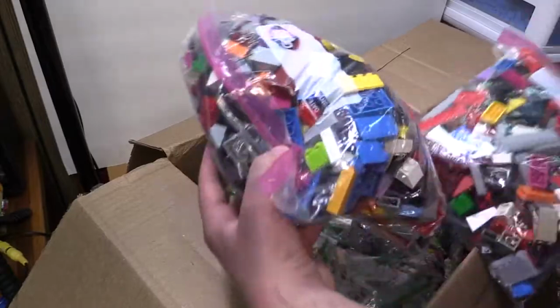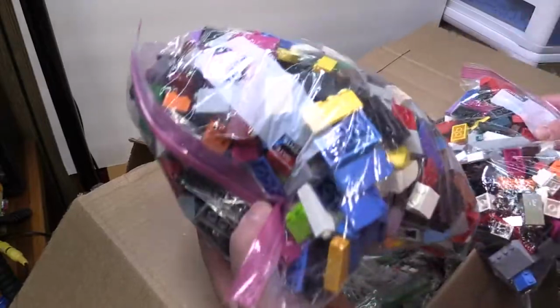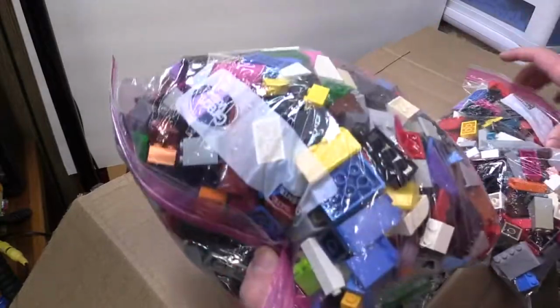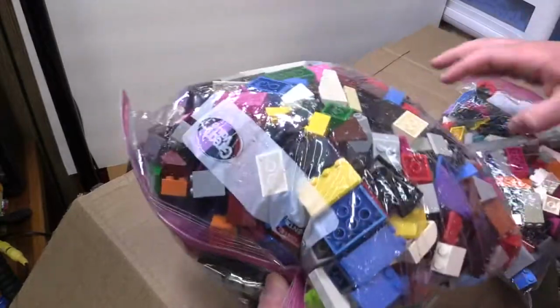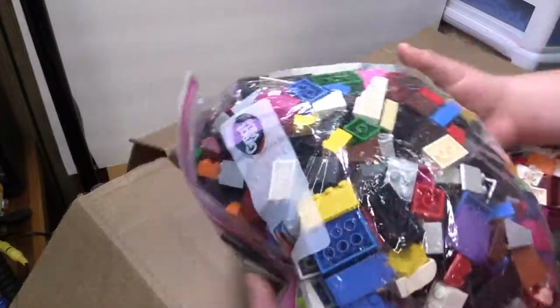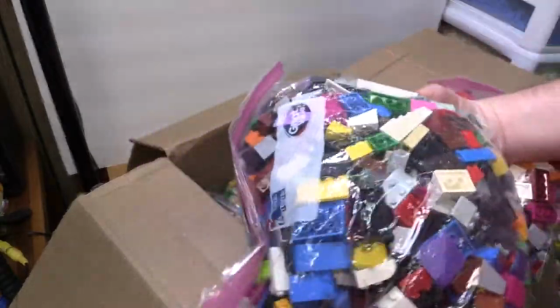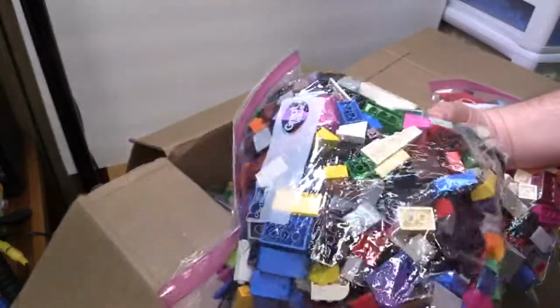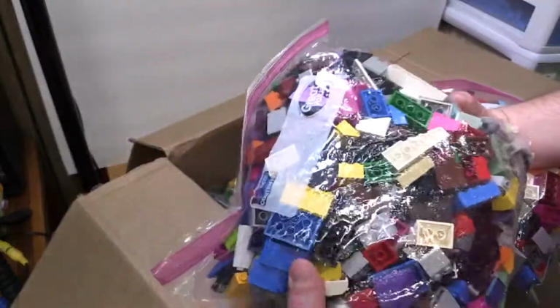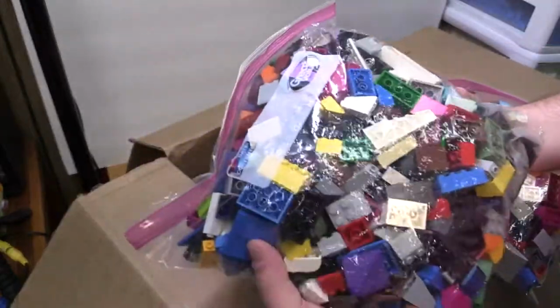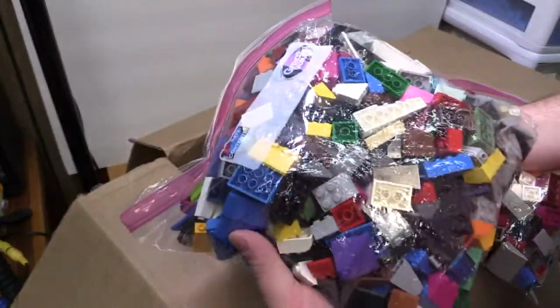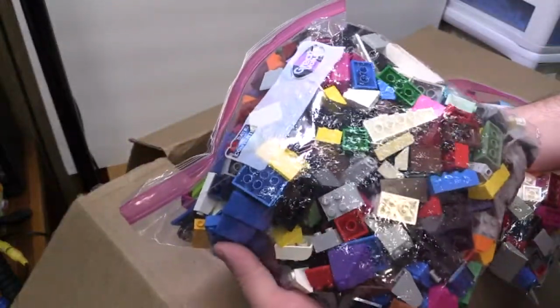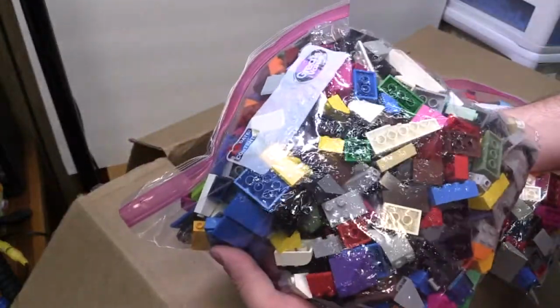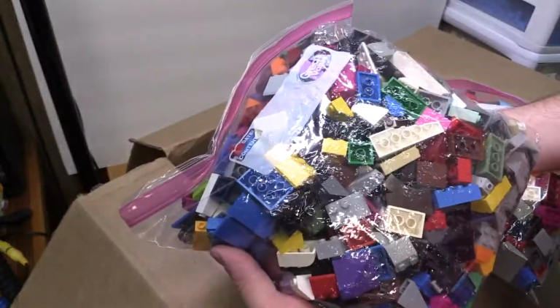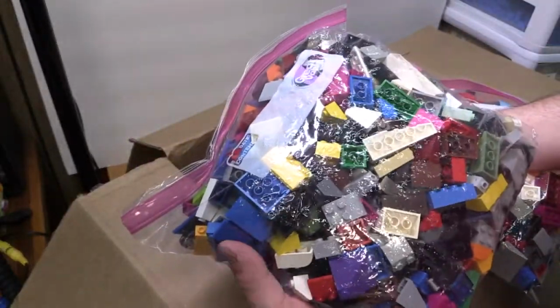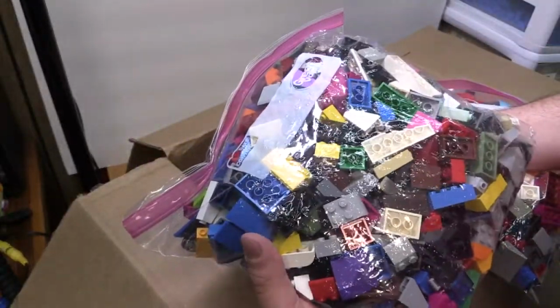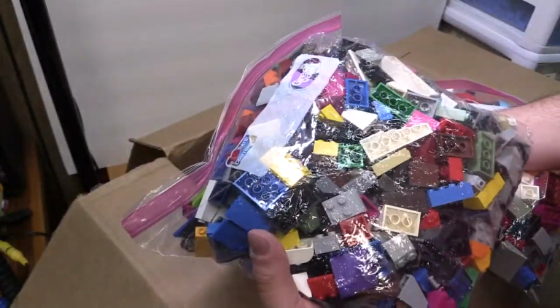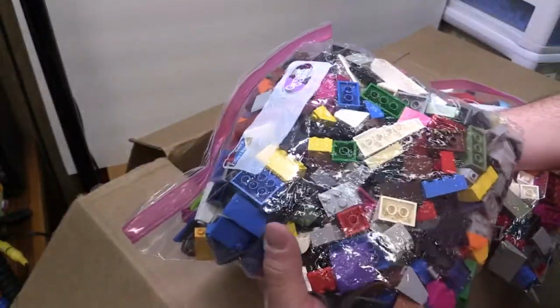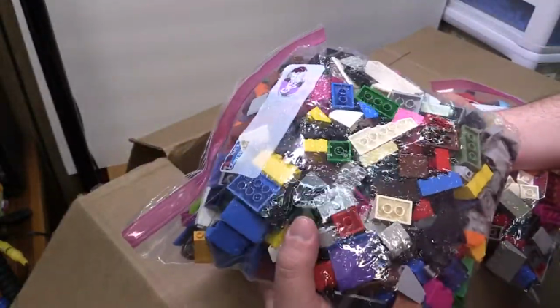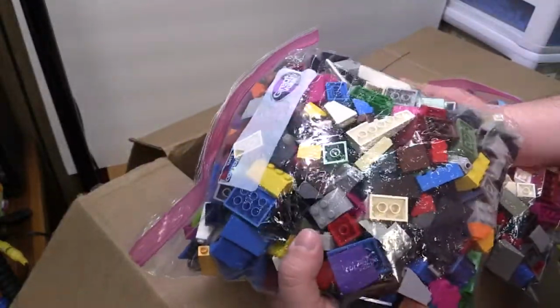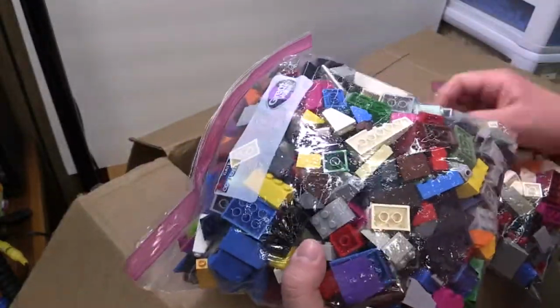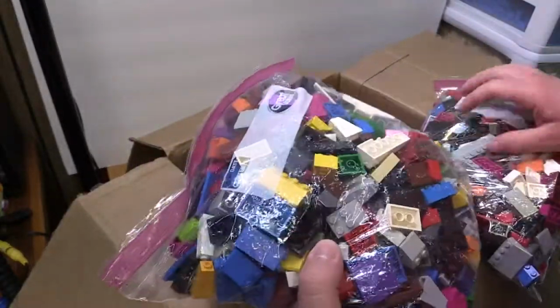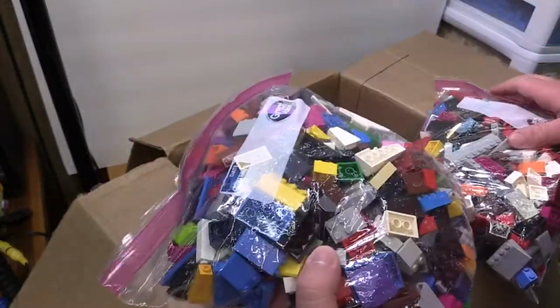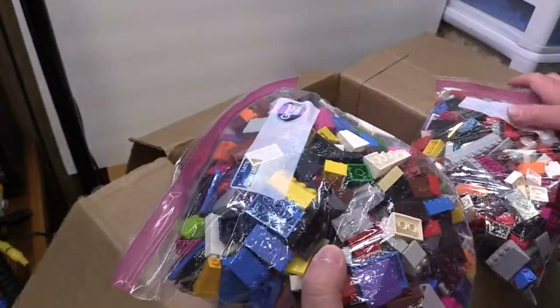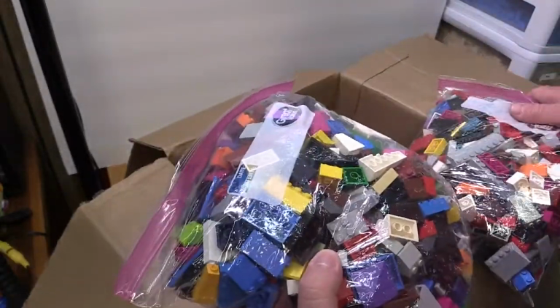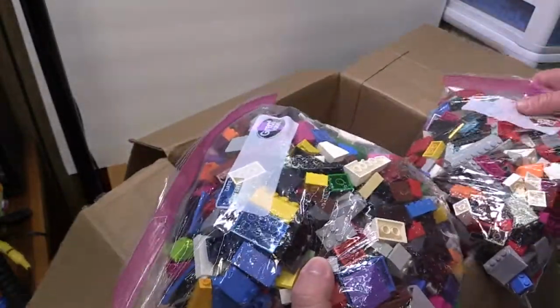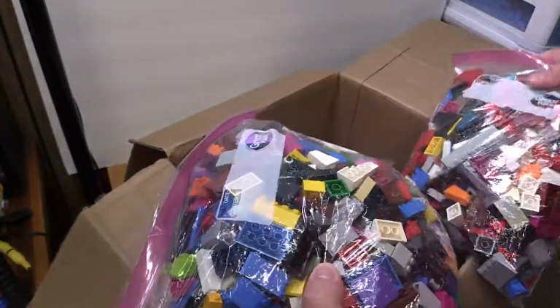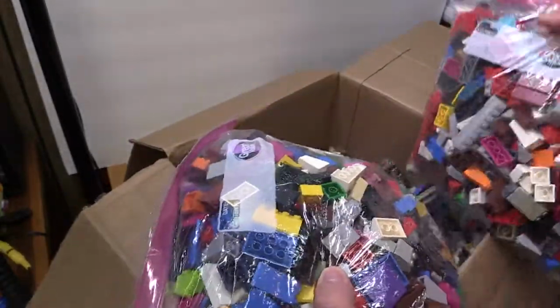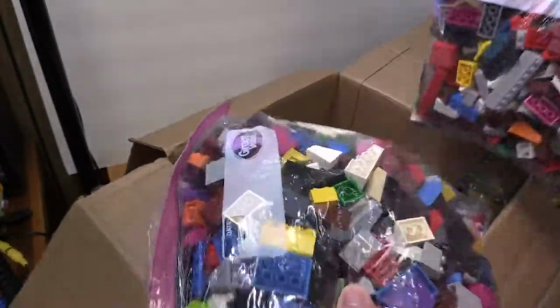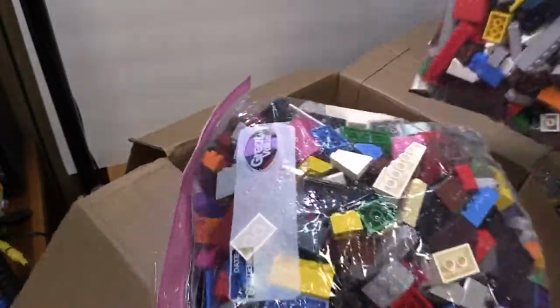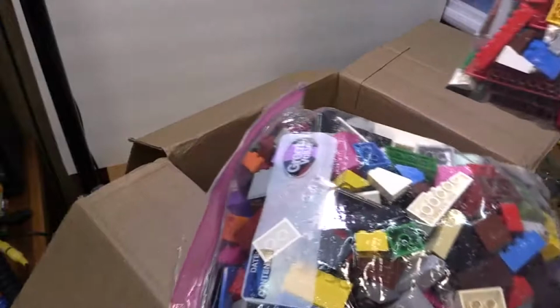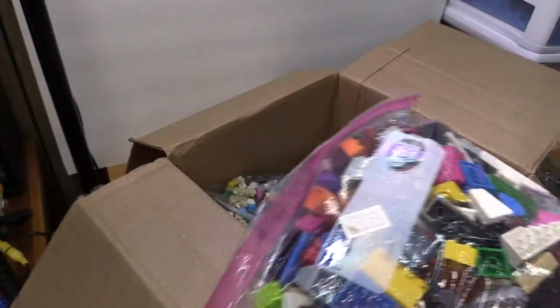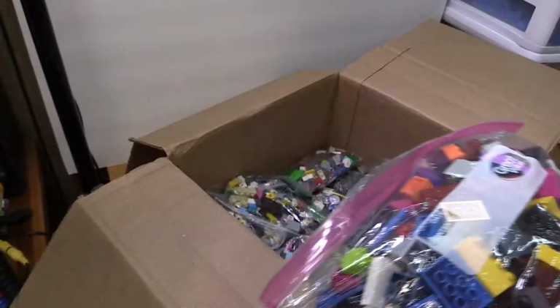Looks like more snot pieces, a giant bag of sloped bricks — all kinds — and we got a second gallon-size bag full of them as well, so that'll be awesome.